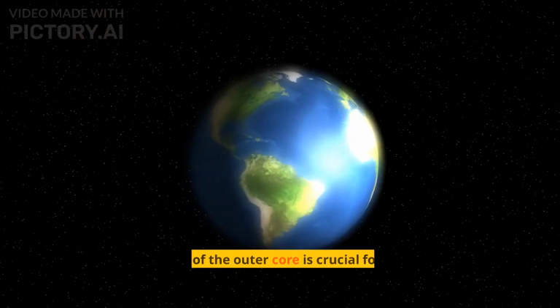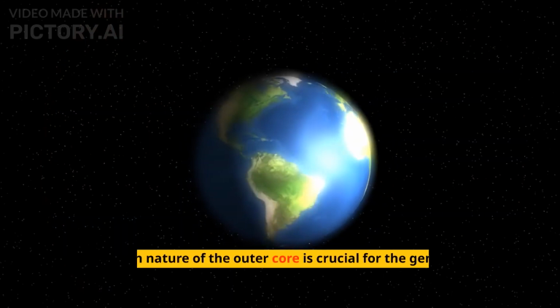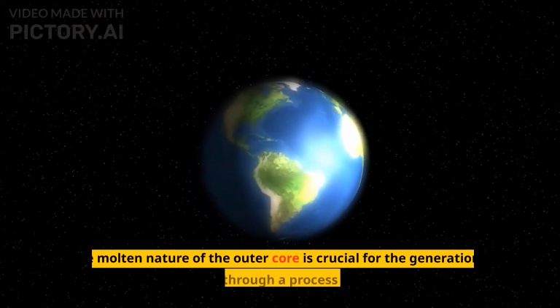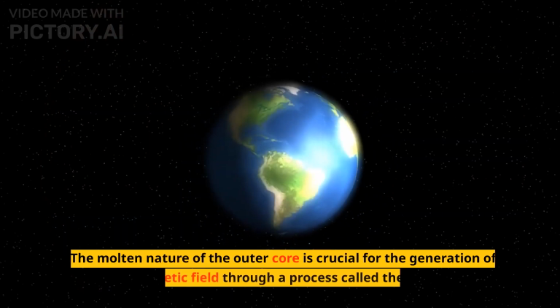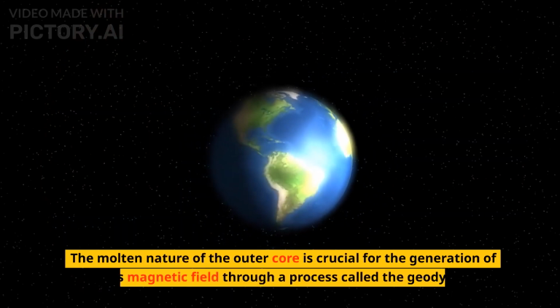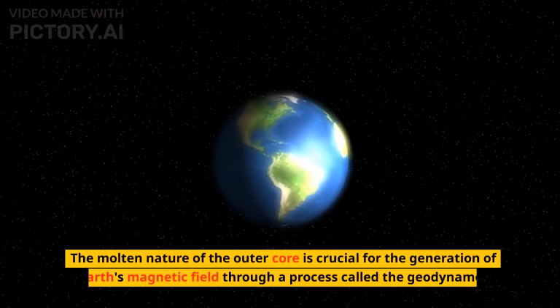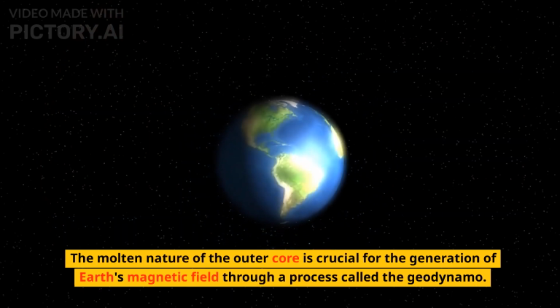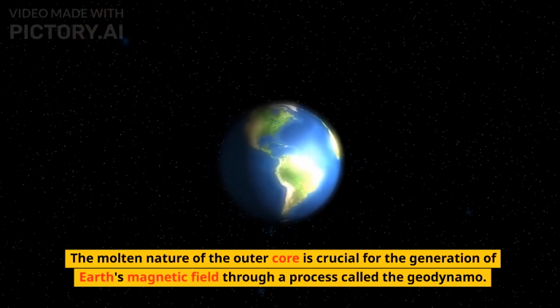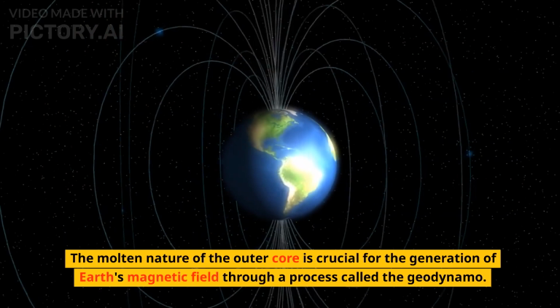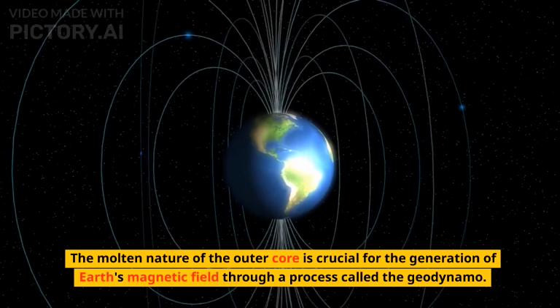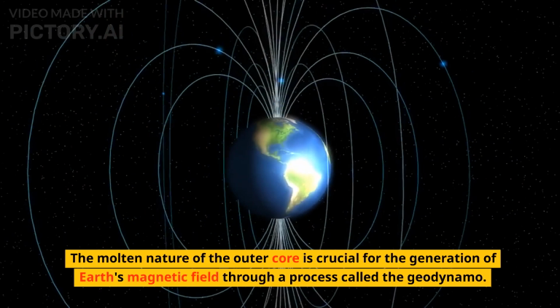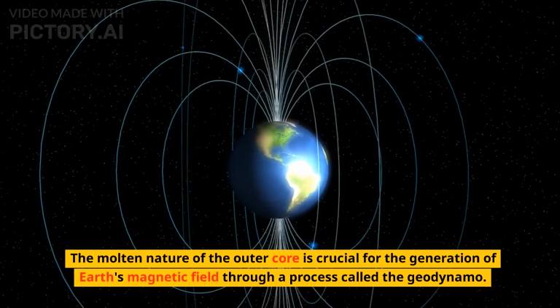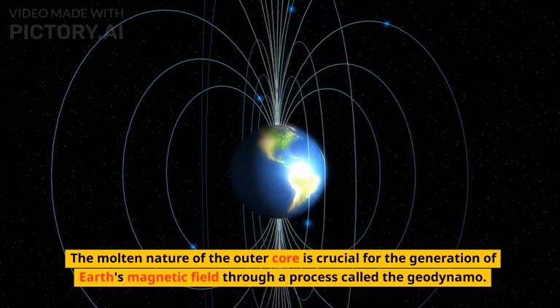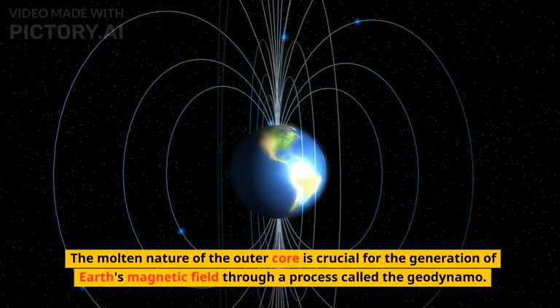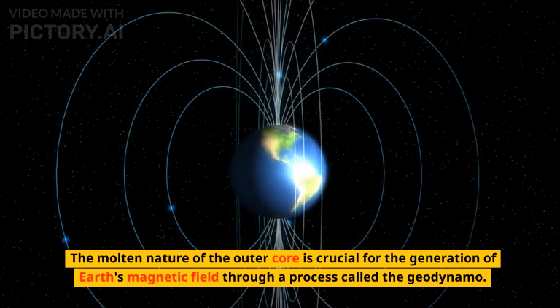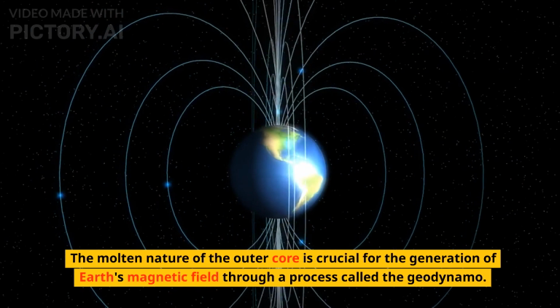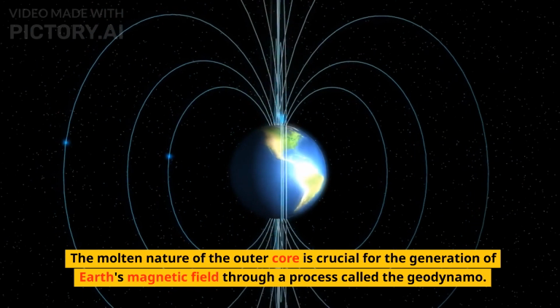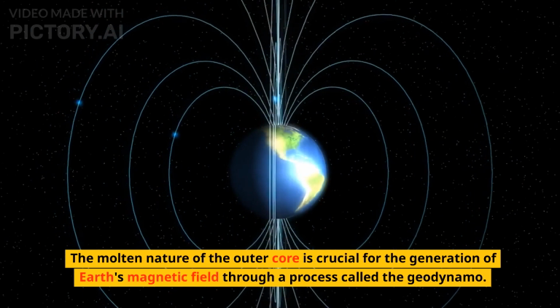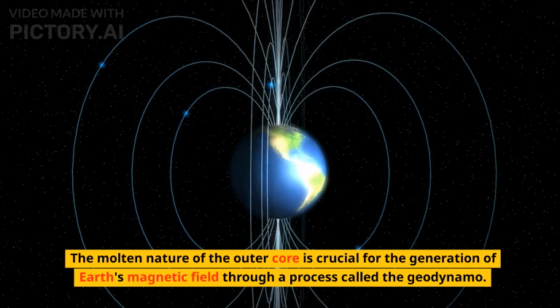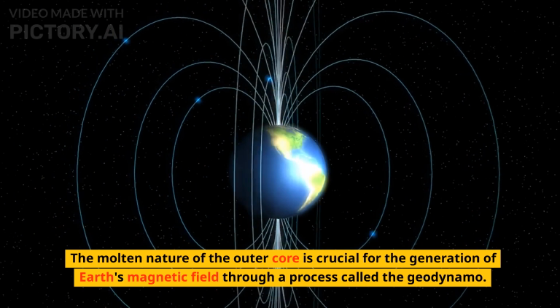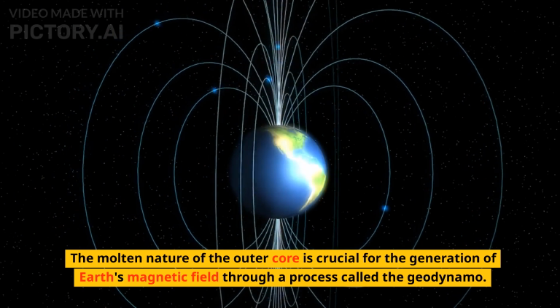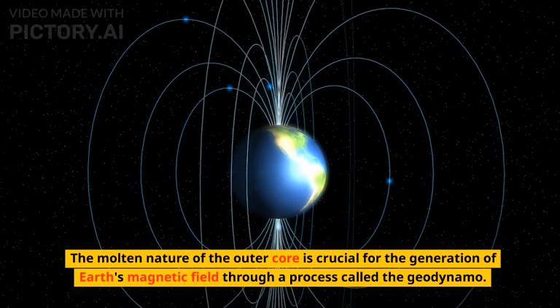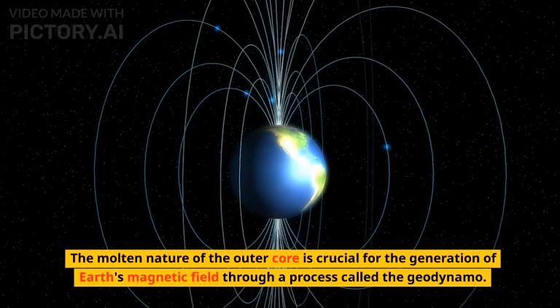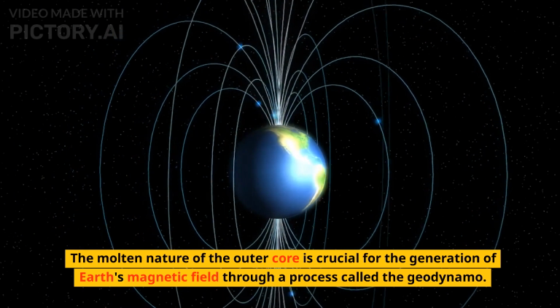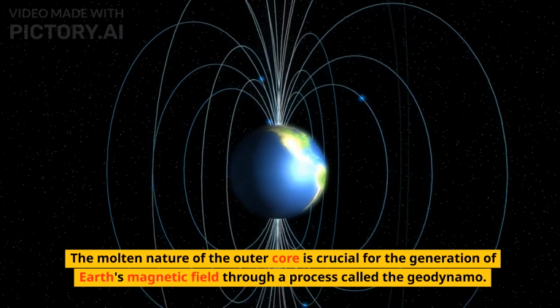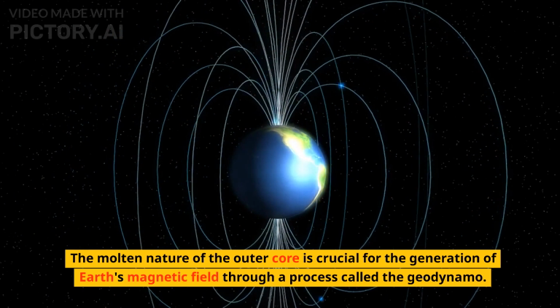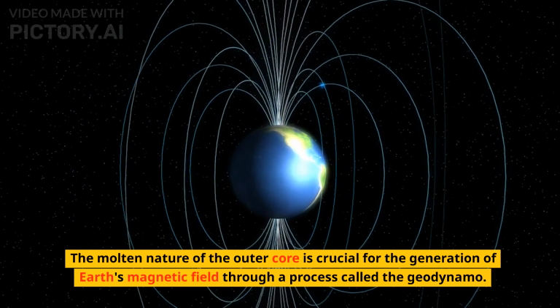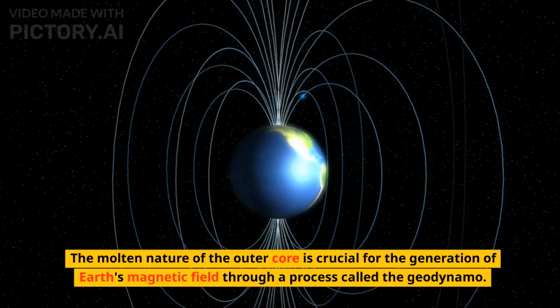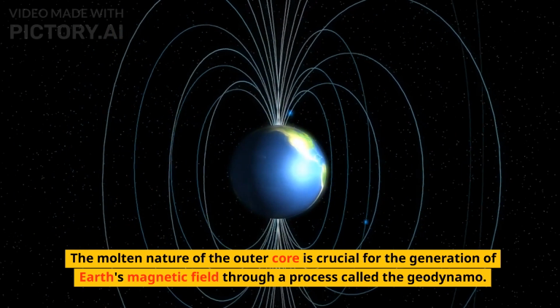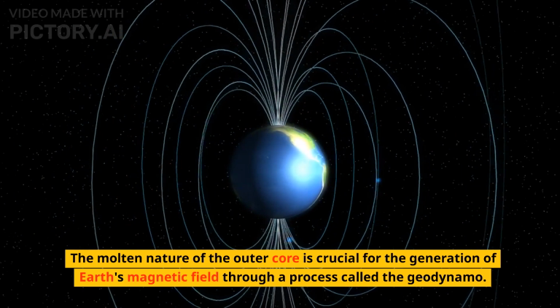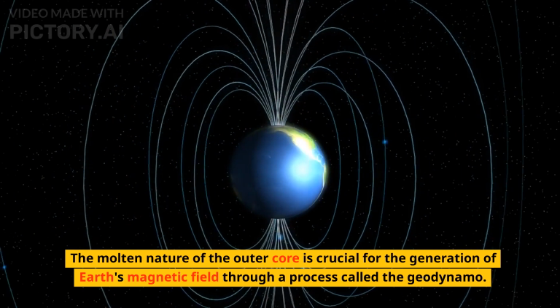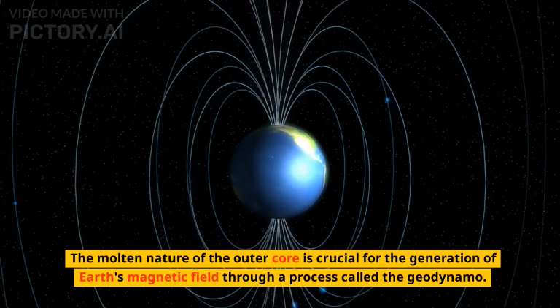The molten nature of the outer core is crucial for the generation of Earth's magnetic field through a process called the geodynamo.